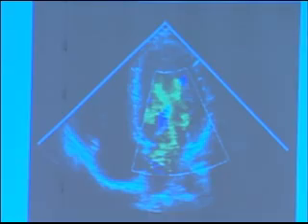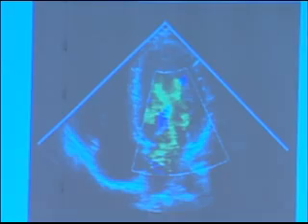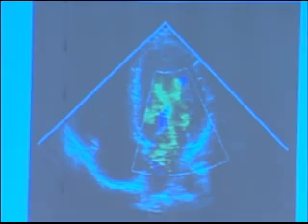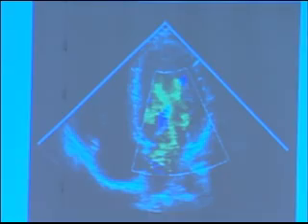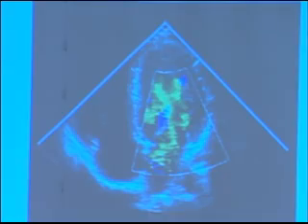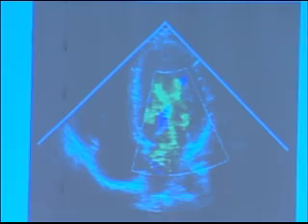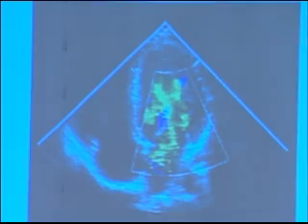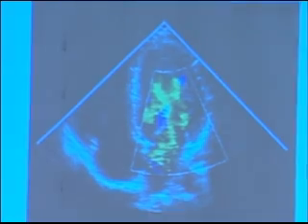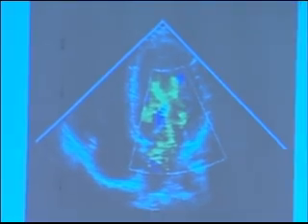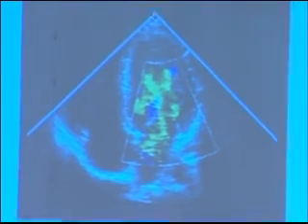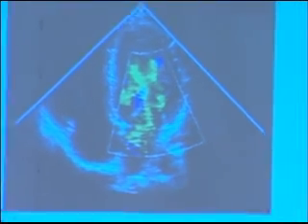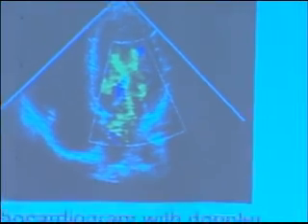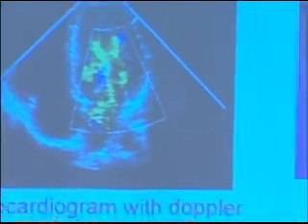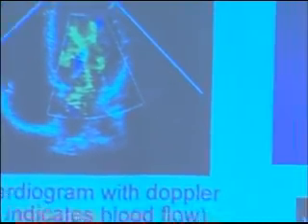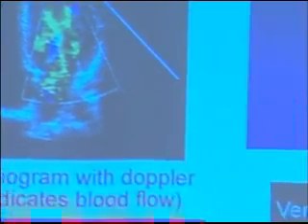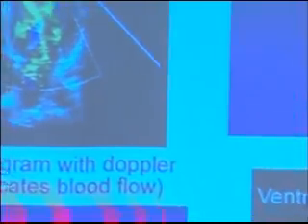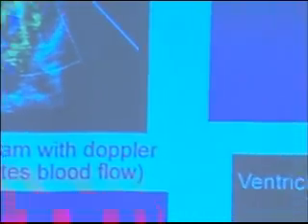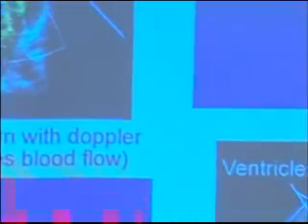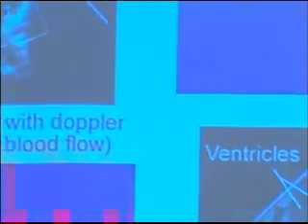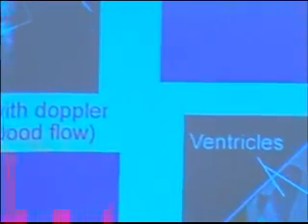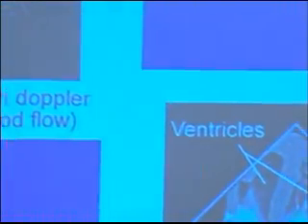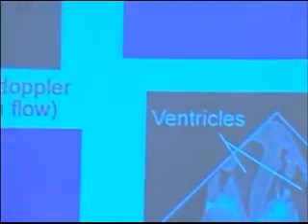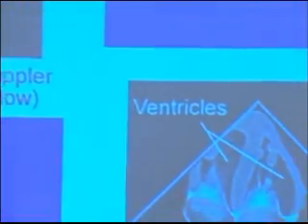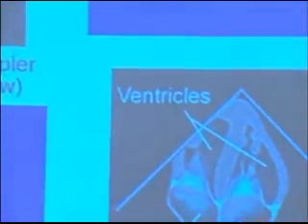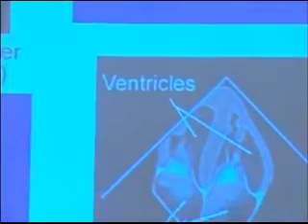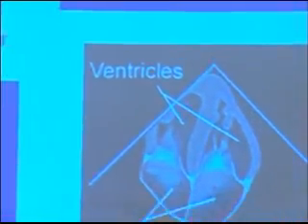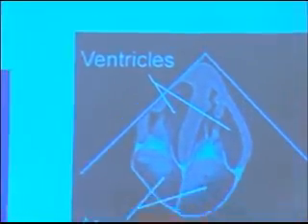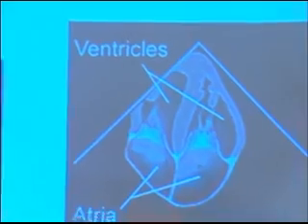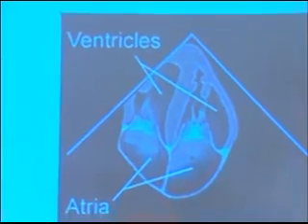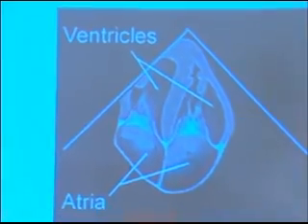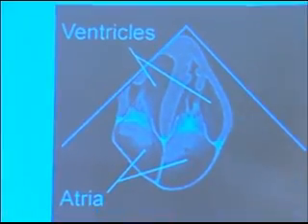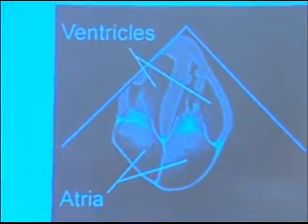Then the bottom part is another illustration showing the ventricles up at the top and the atrium at the bottom.